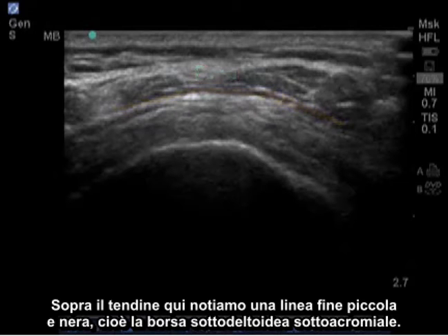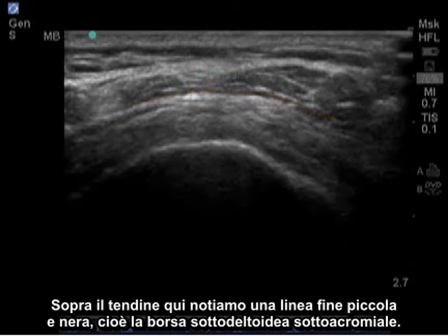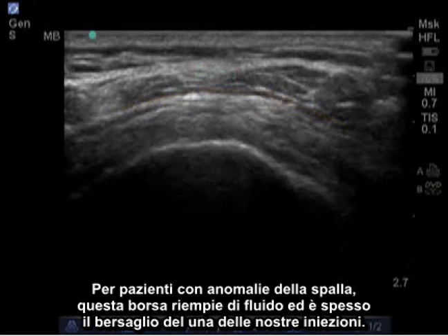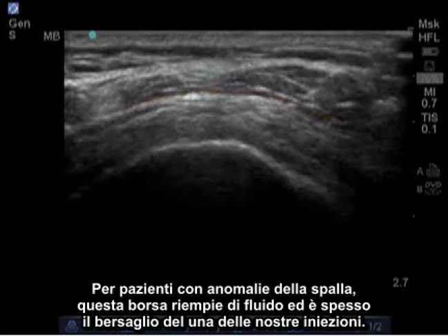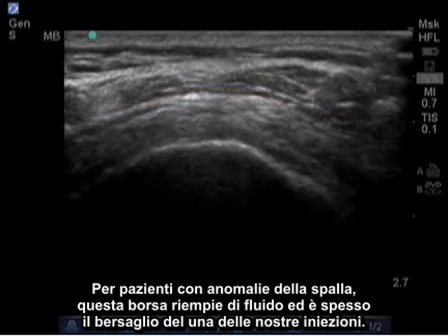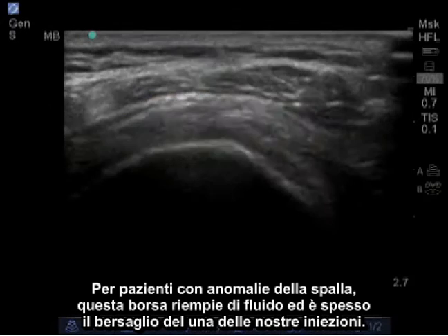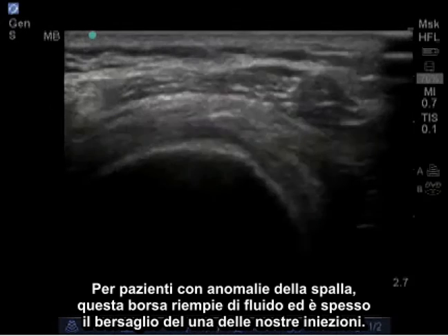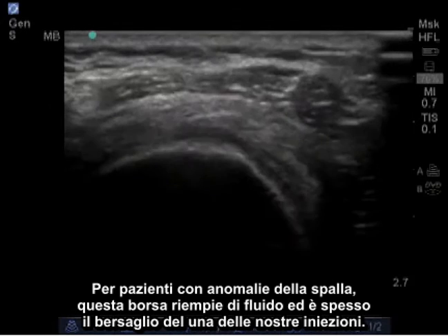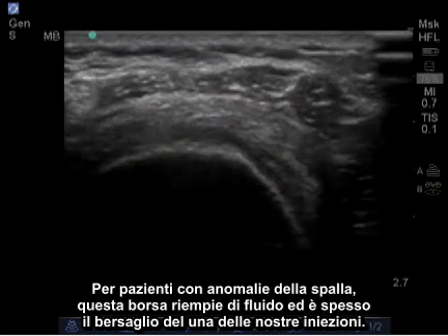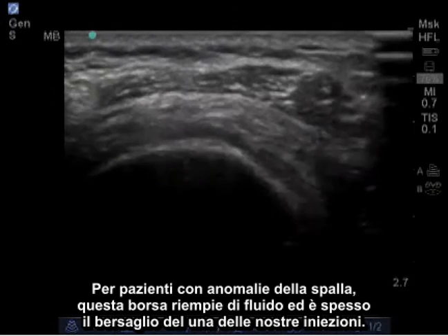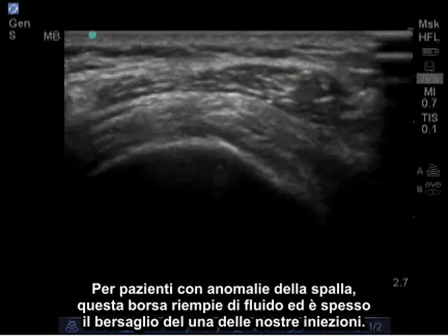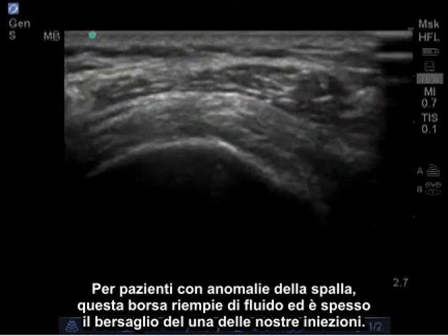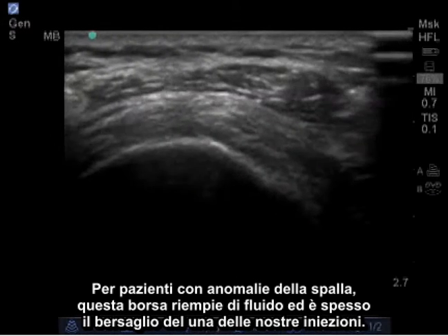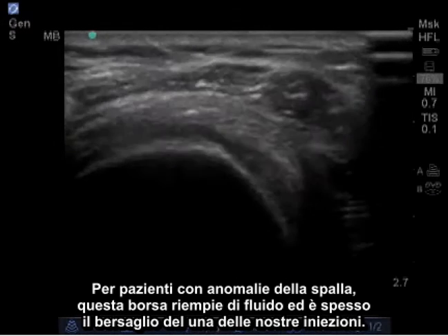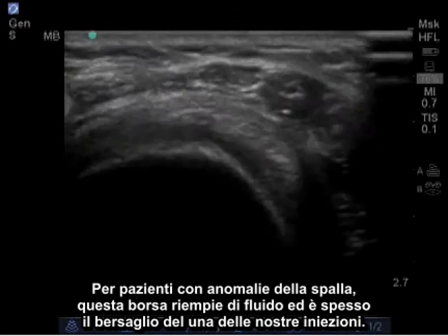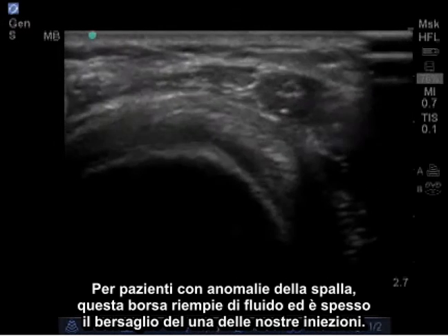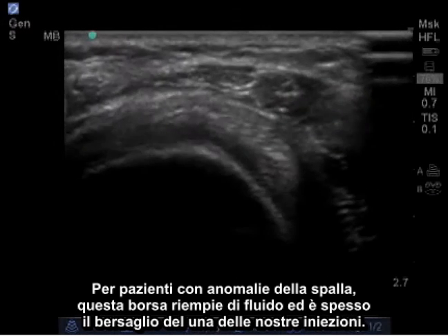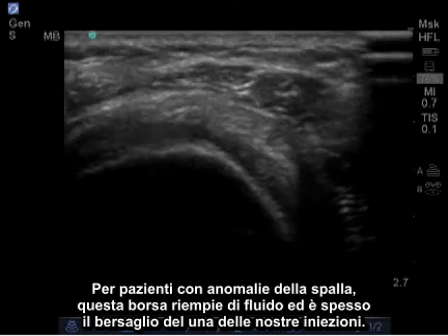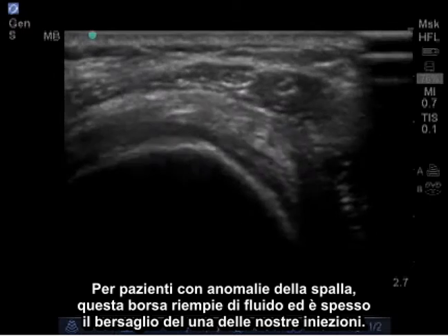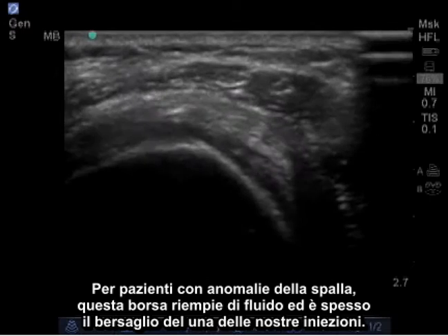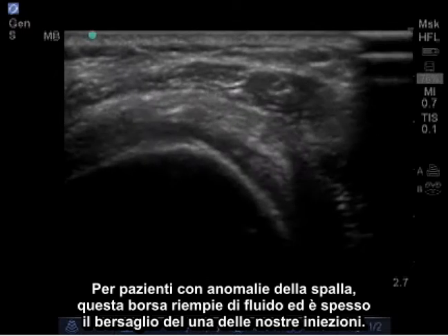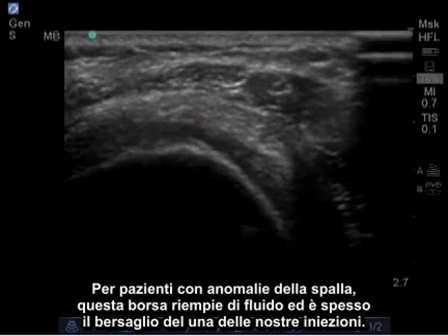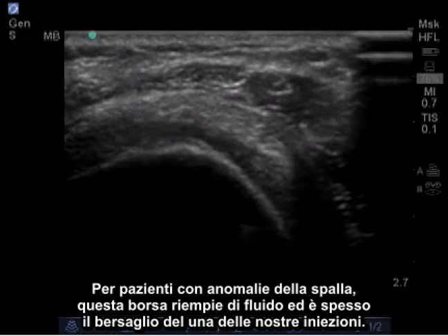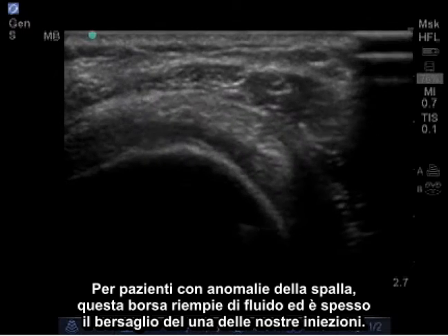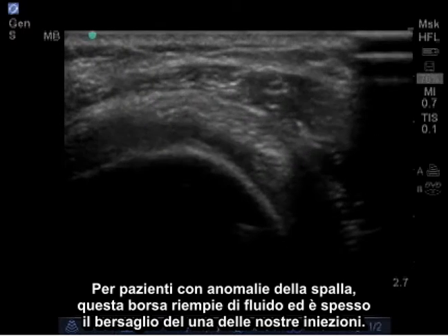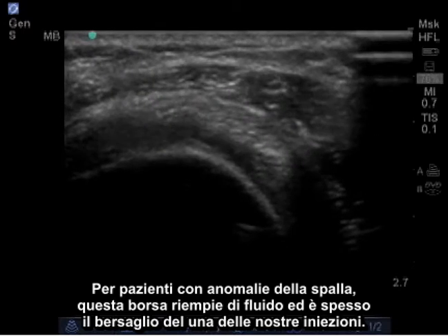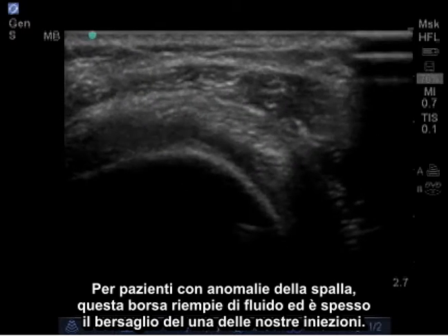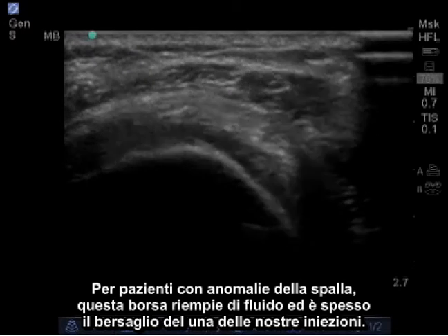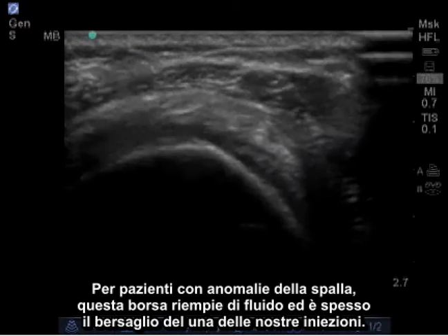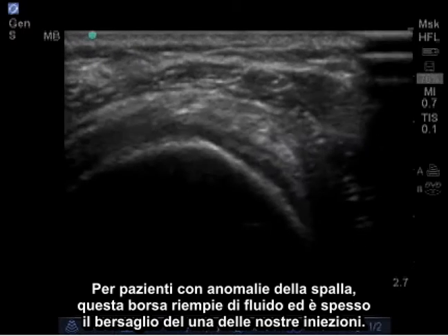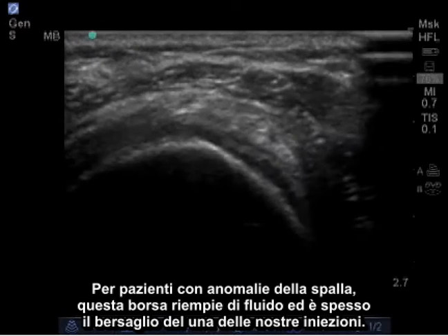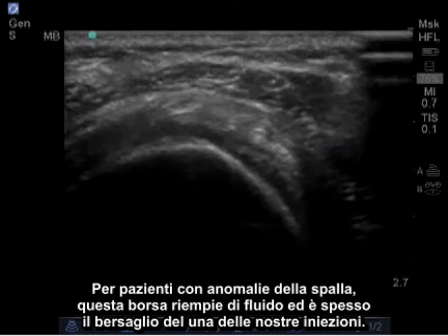In patients with shoulder abnormalities, this bursa fills with fluid and is often the target of one of our injections.